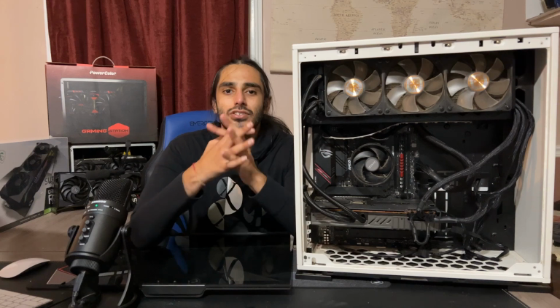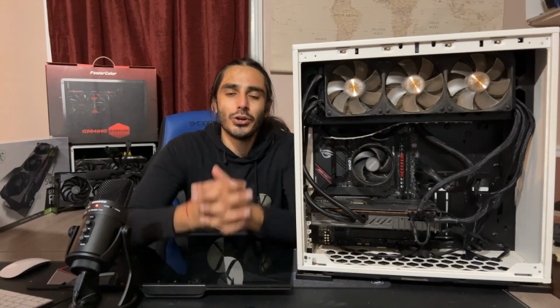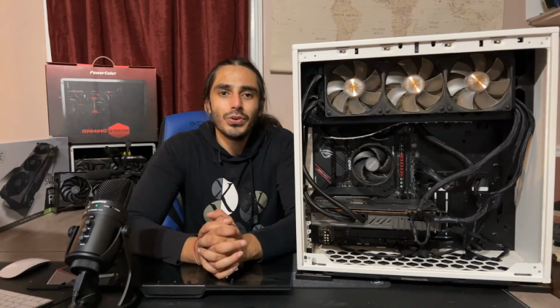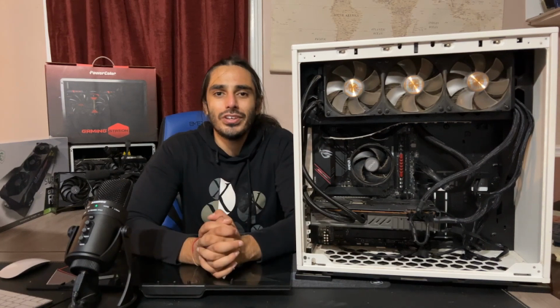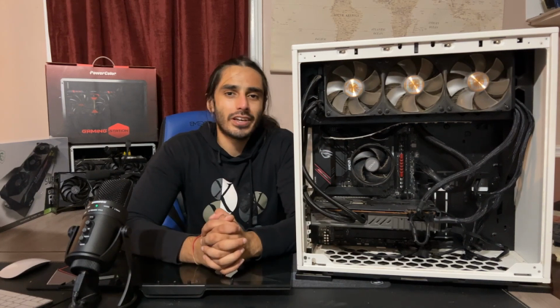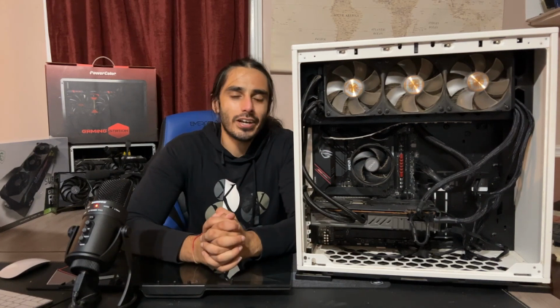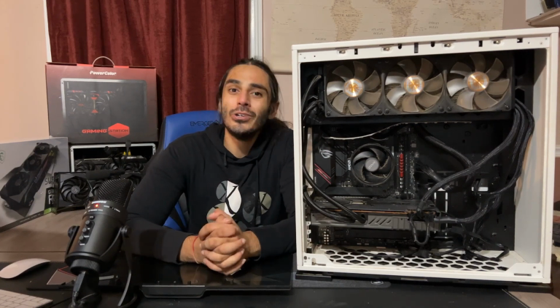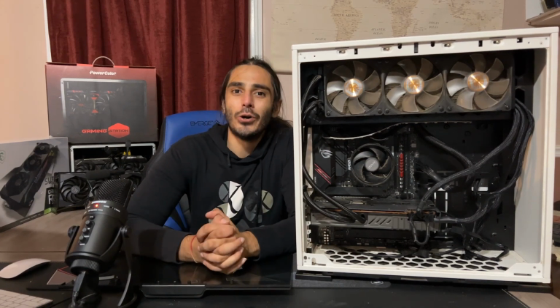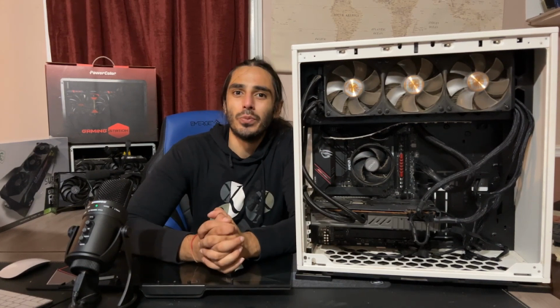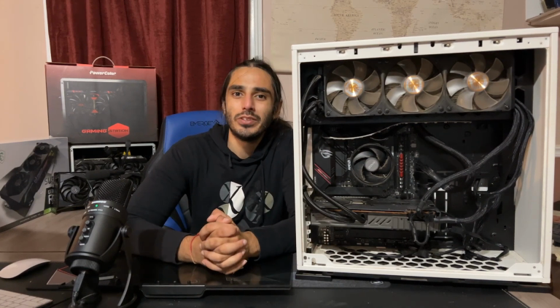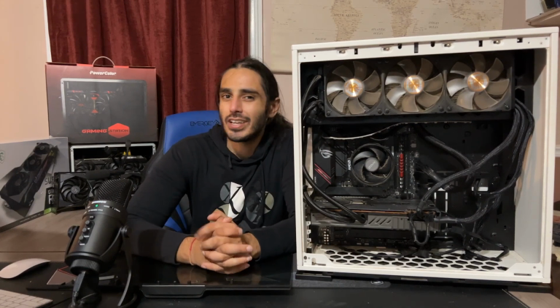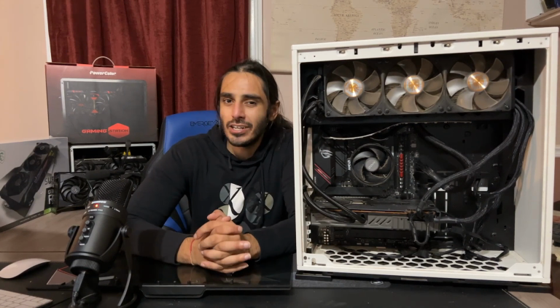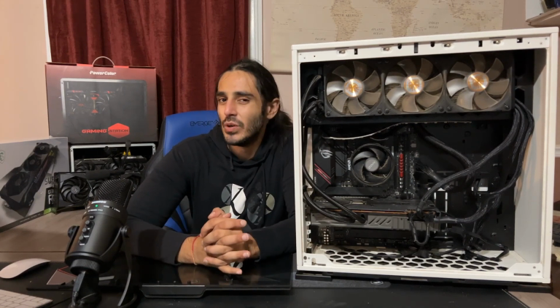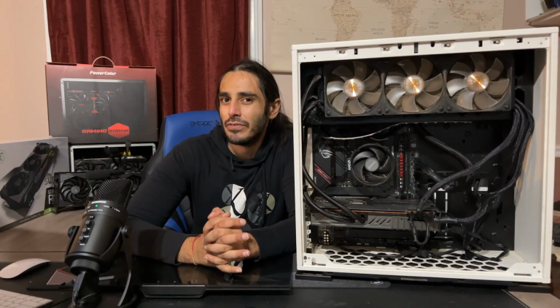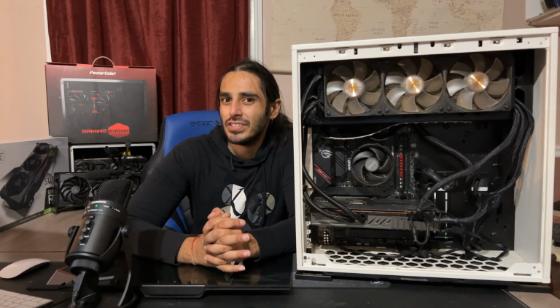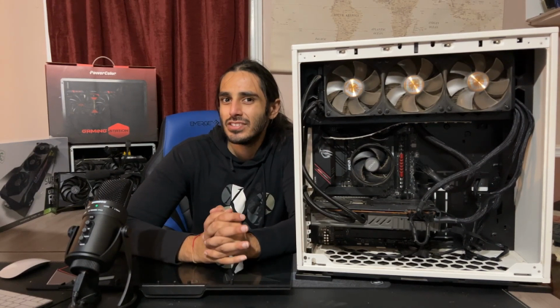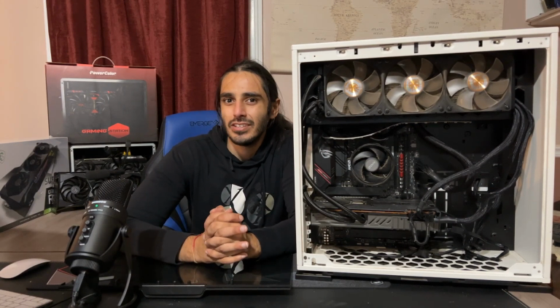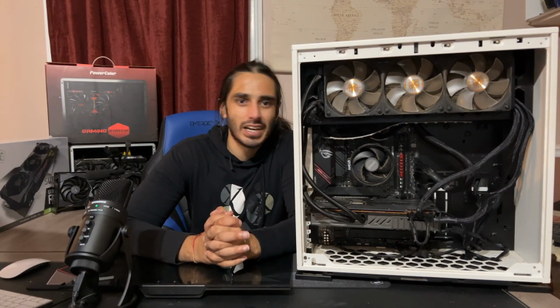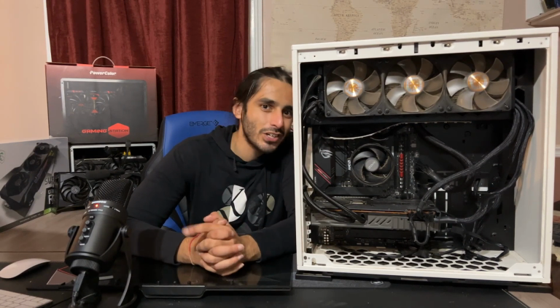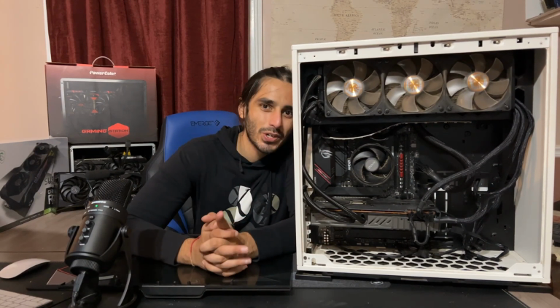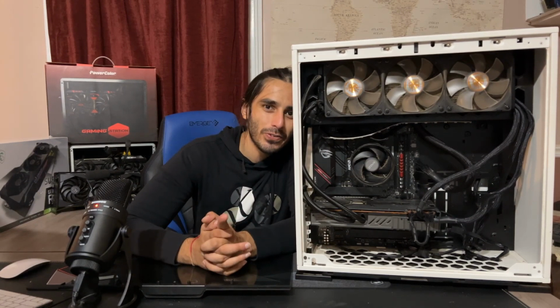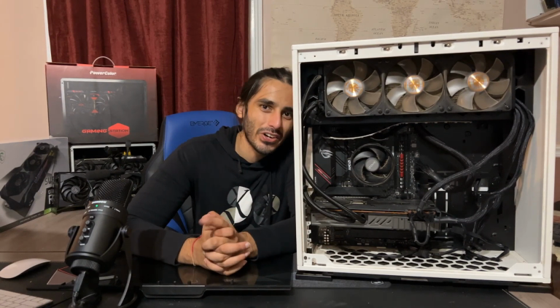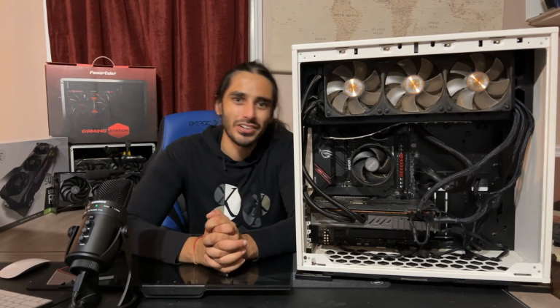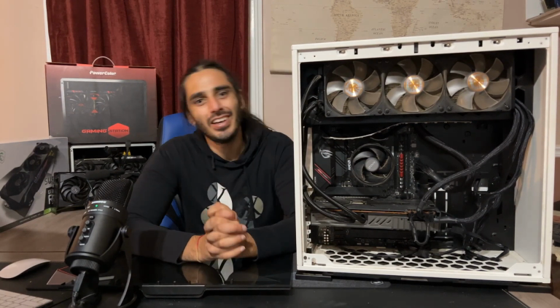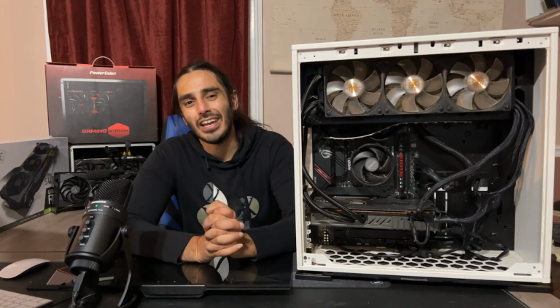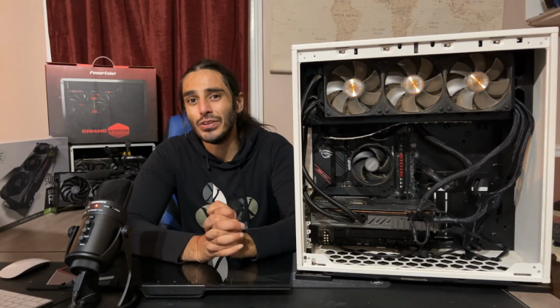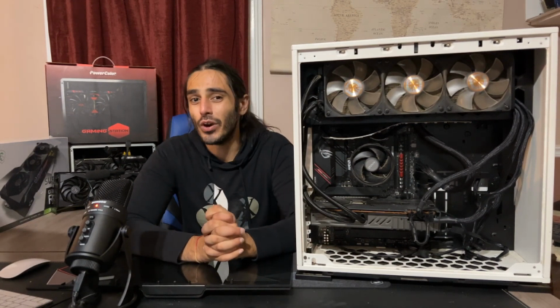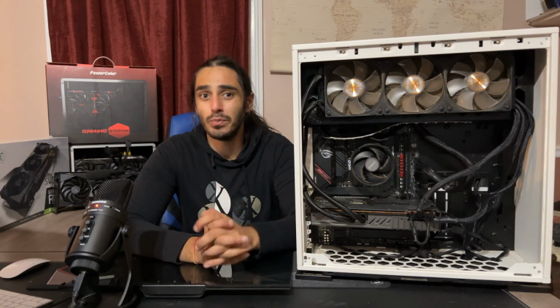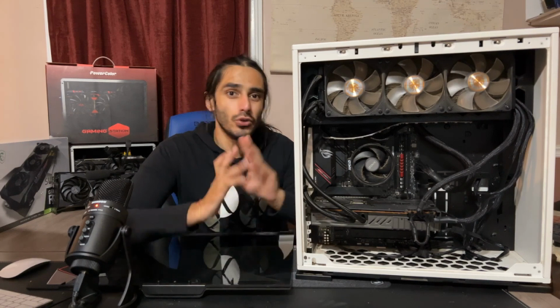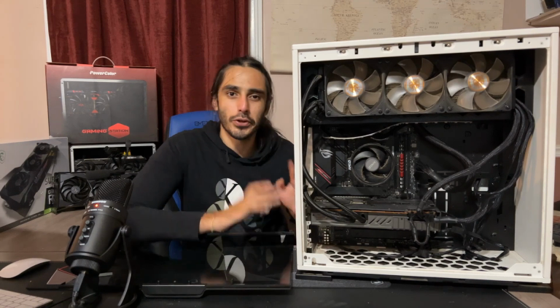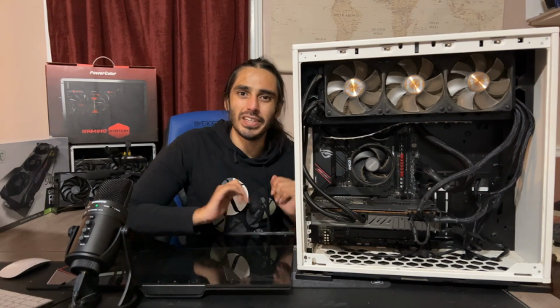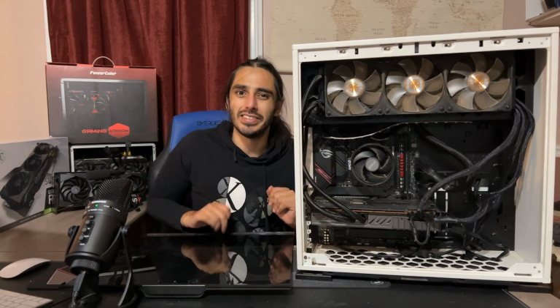So, you got a new home, you got a new office, you got a new girlfriend, and you want to move your PC.